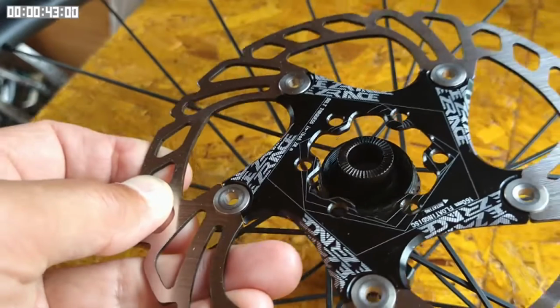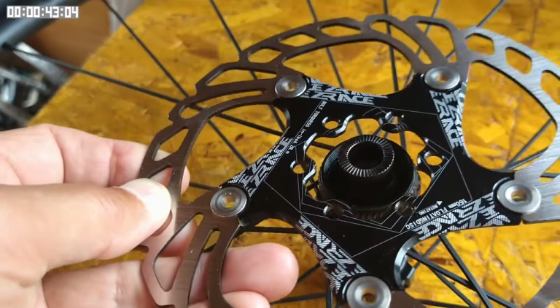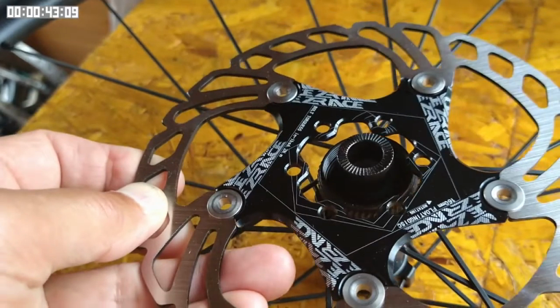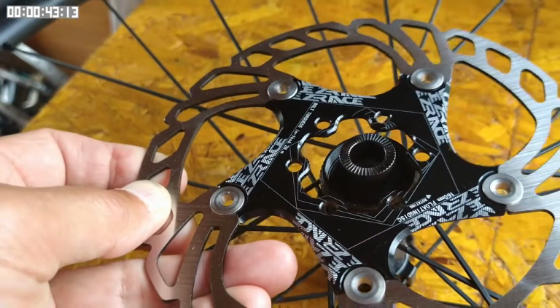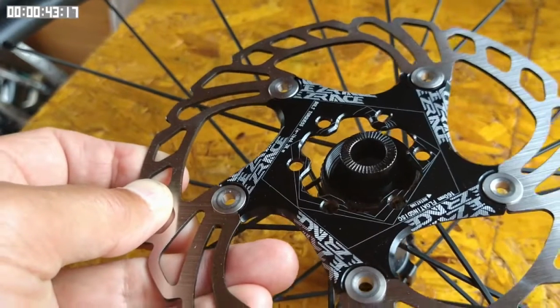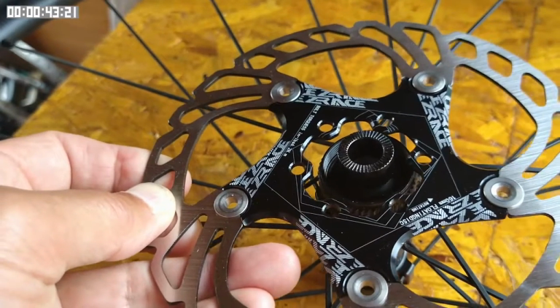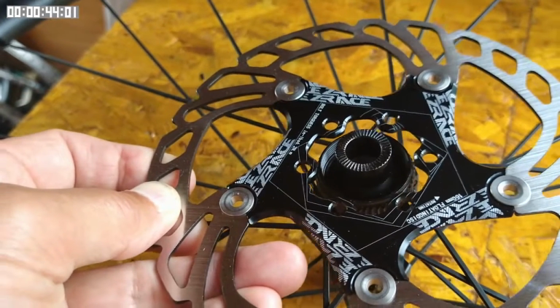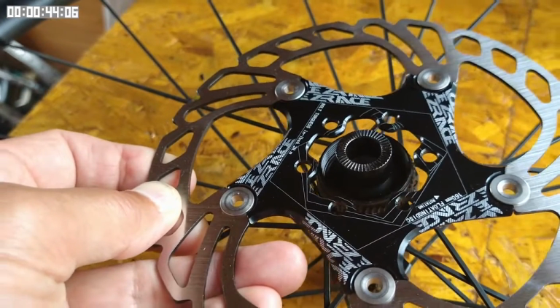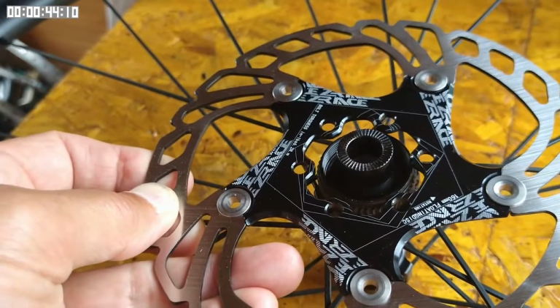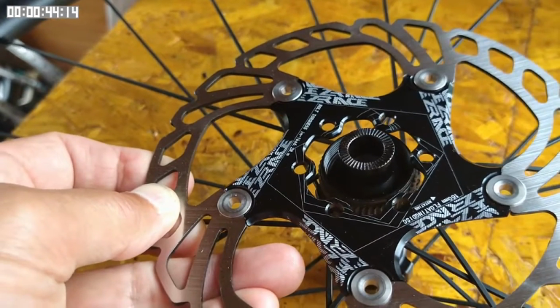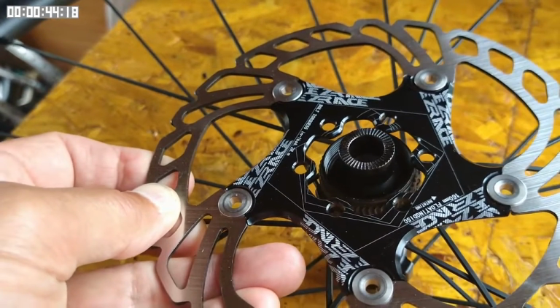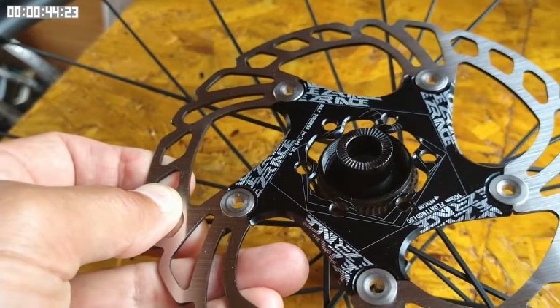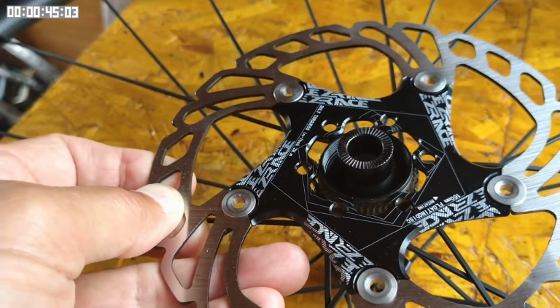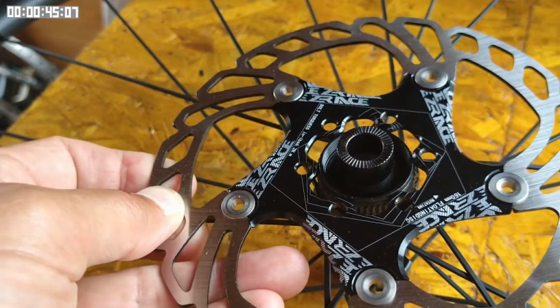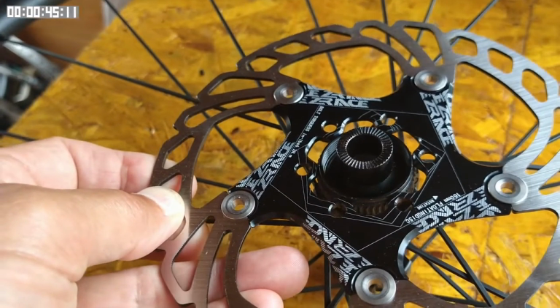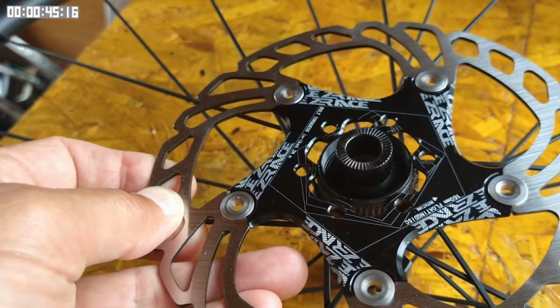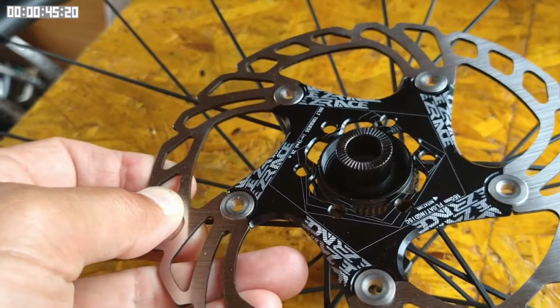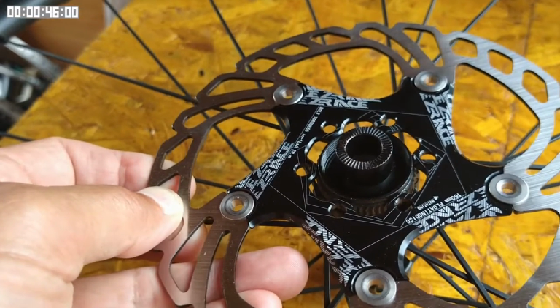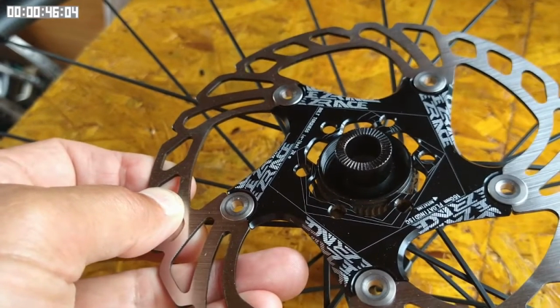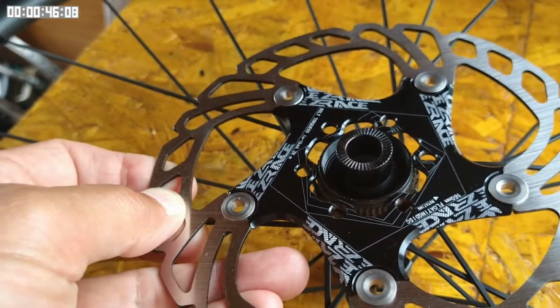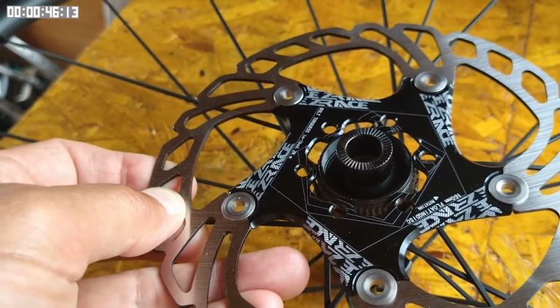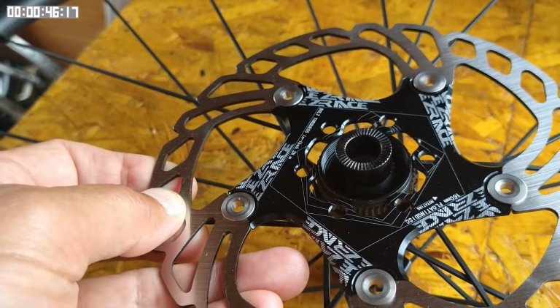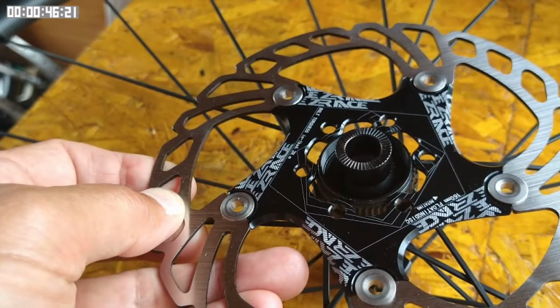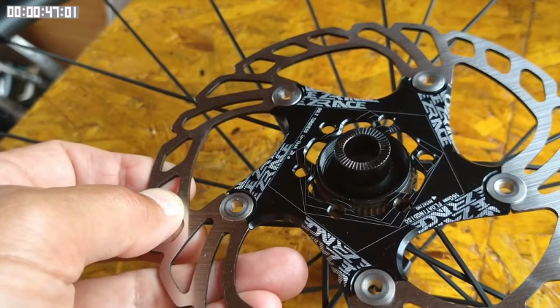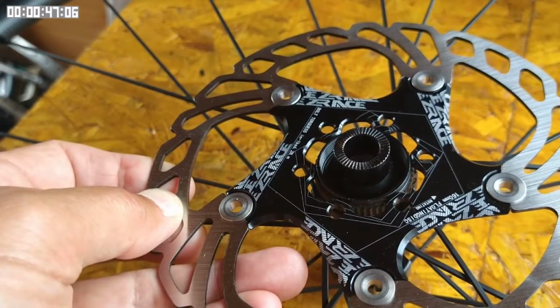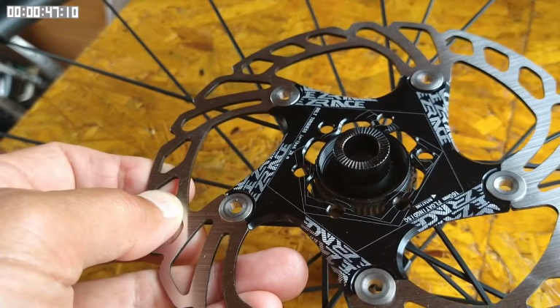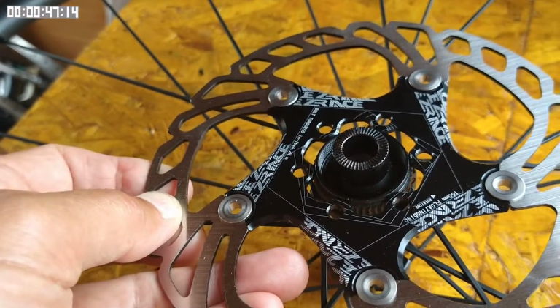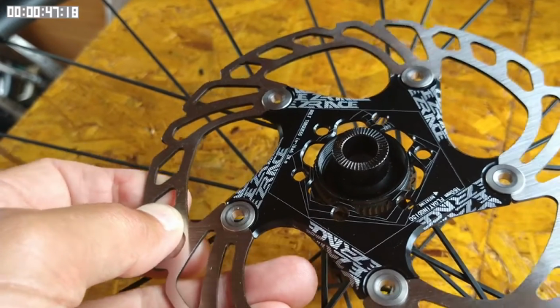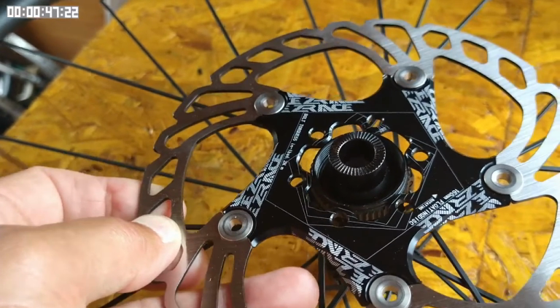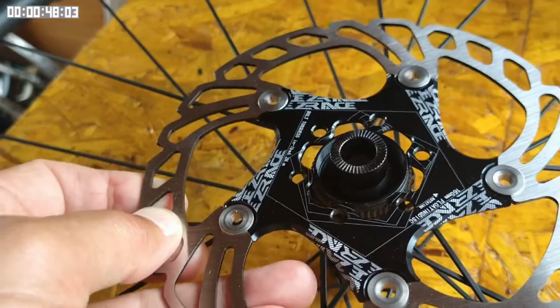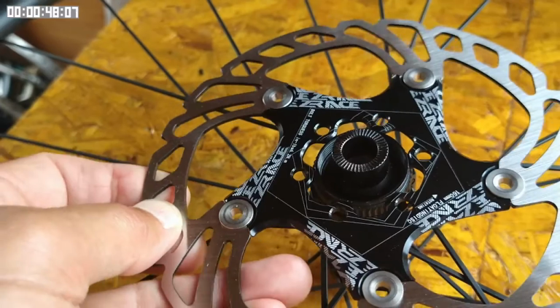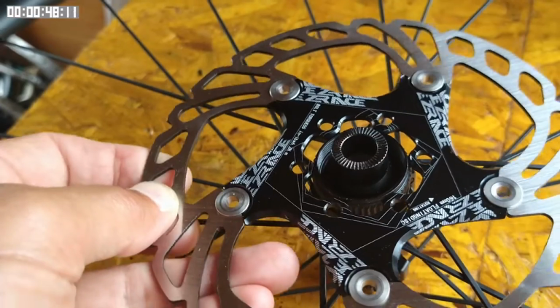Now, obviously, this six bolt rotor won't fit directly onto this center lock hub.